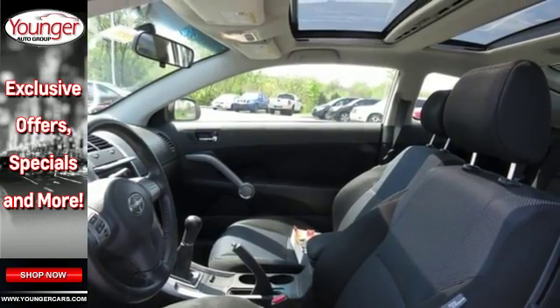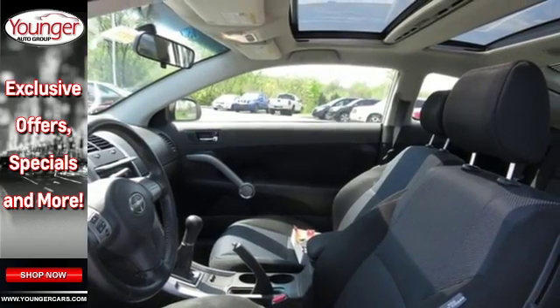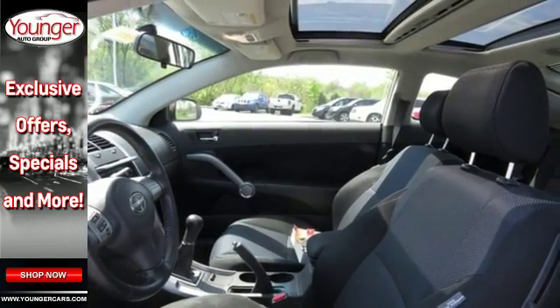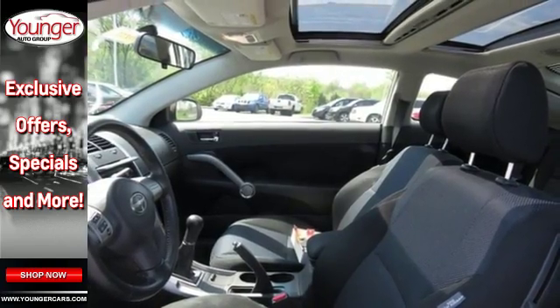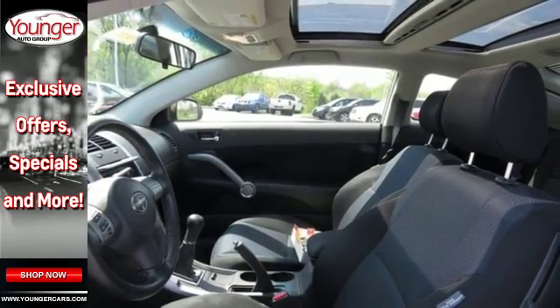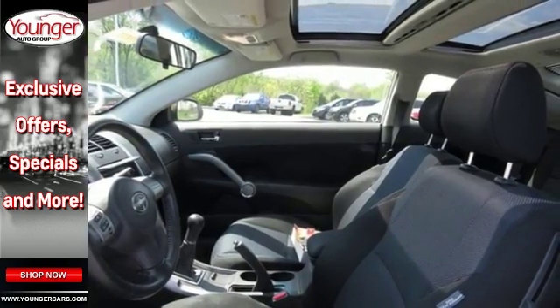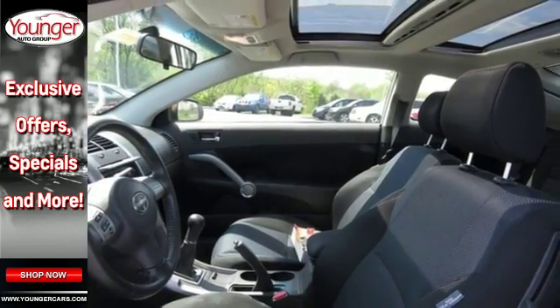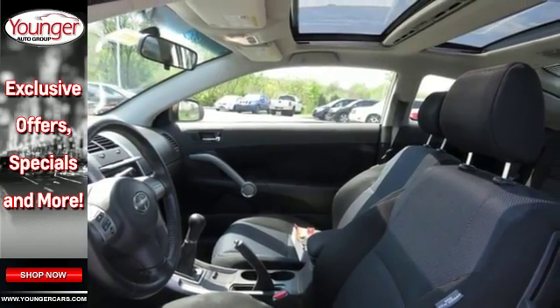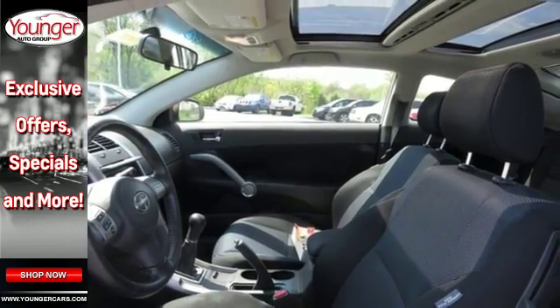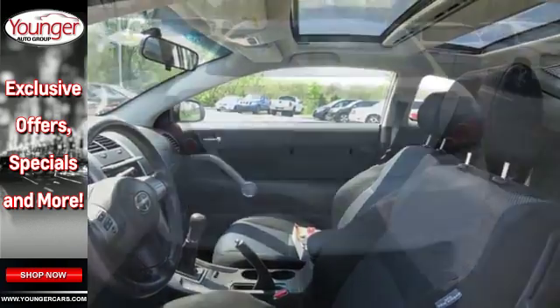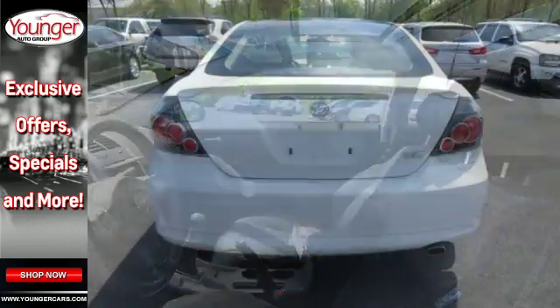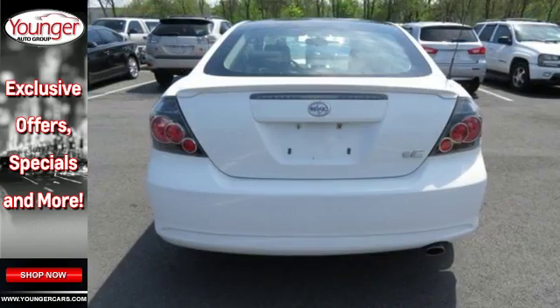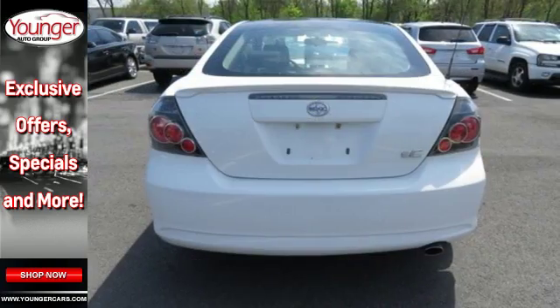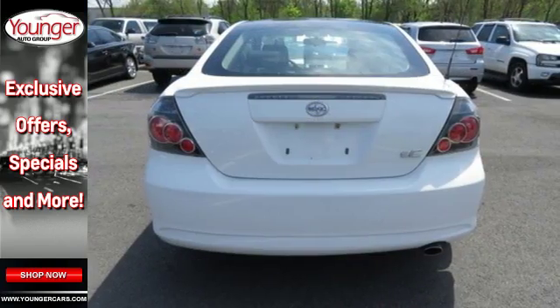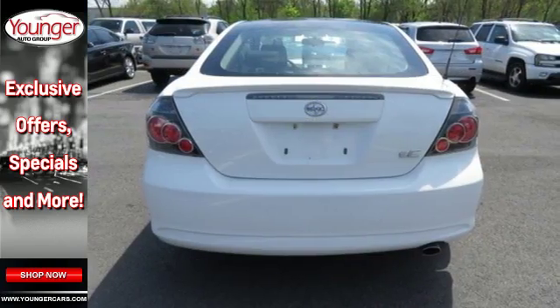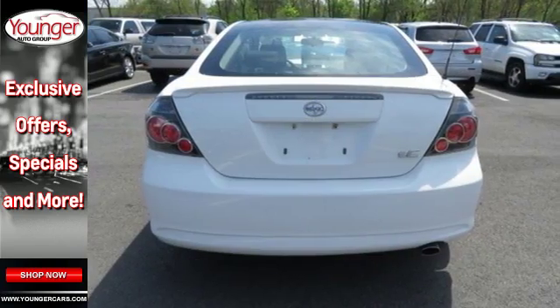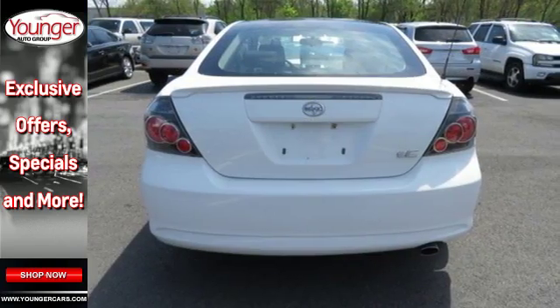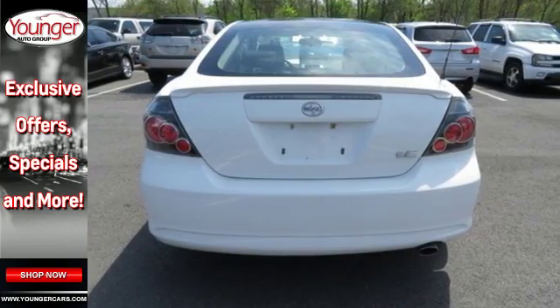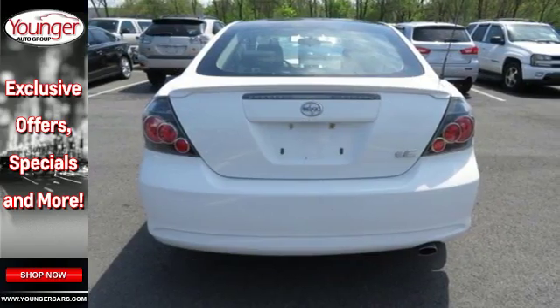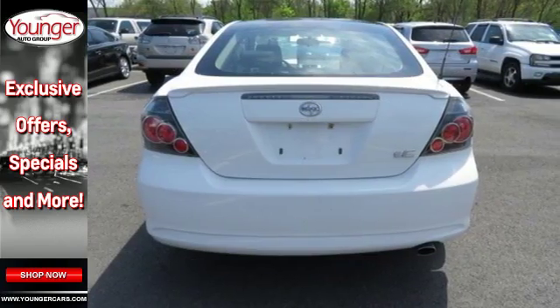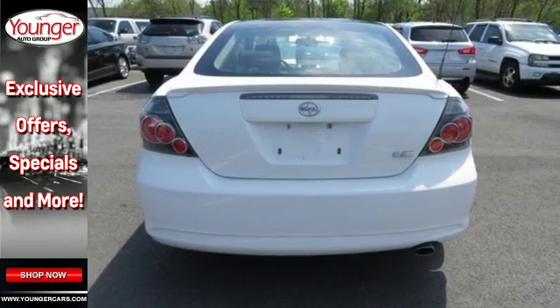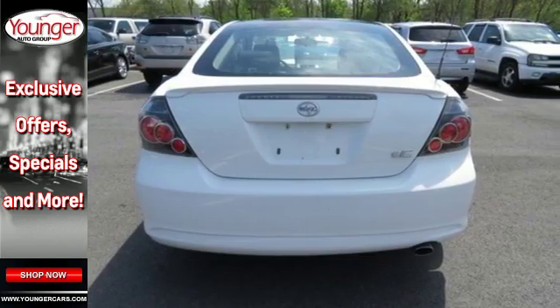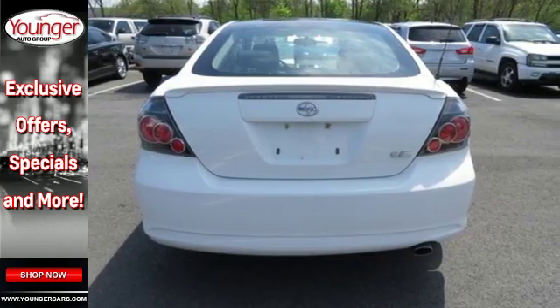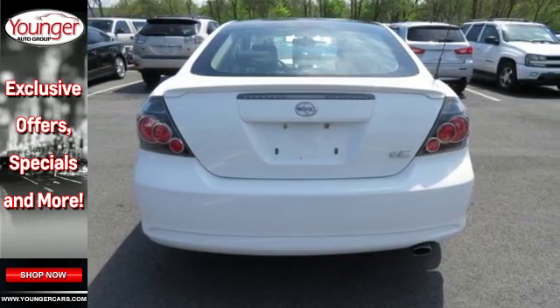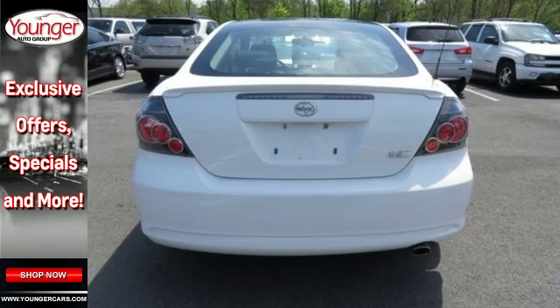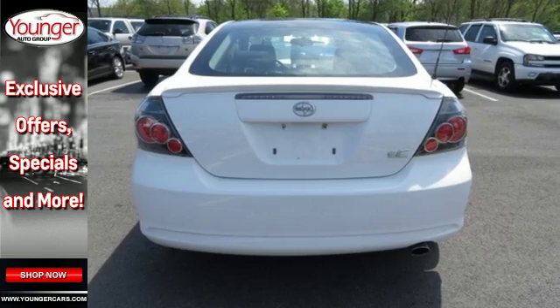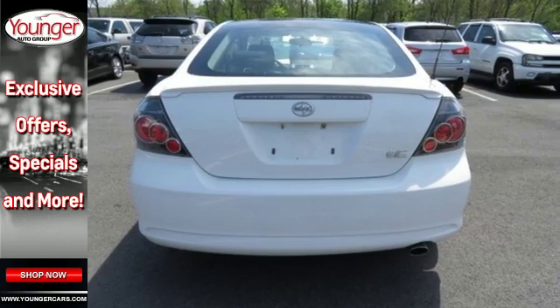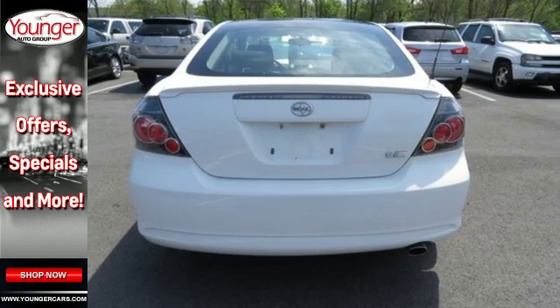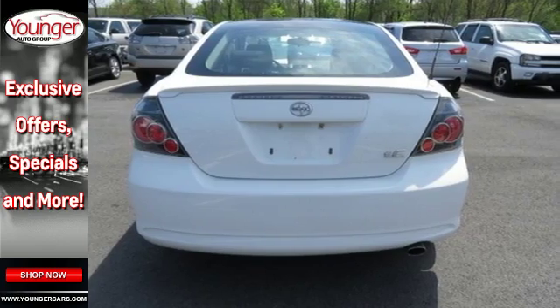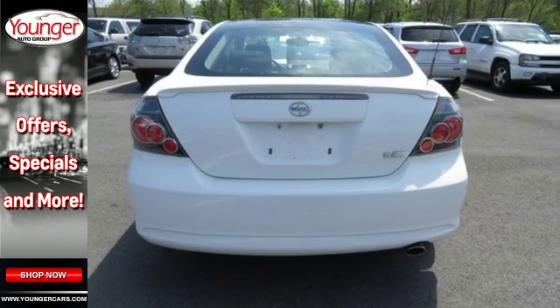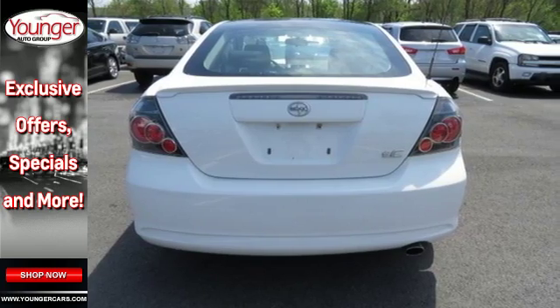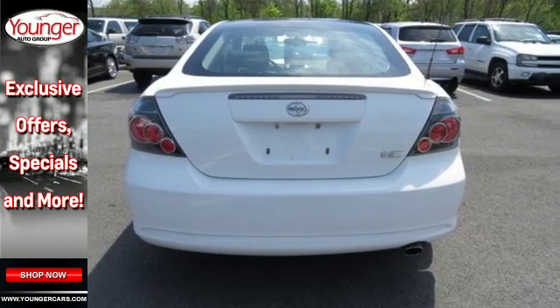There are no other cars in its class that blend style, safety, performance, and economy into one package like the TC.